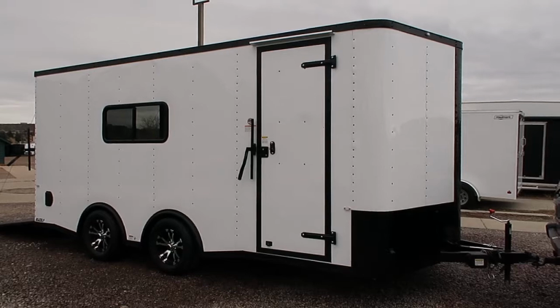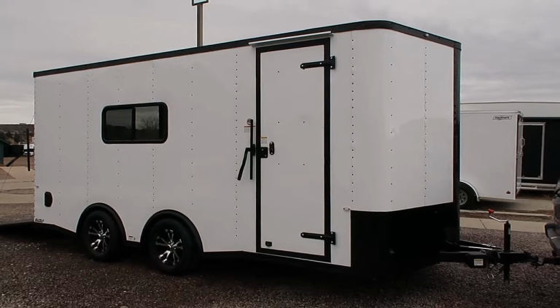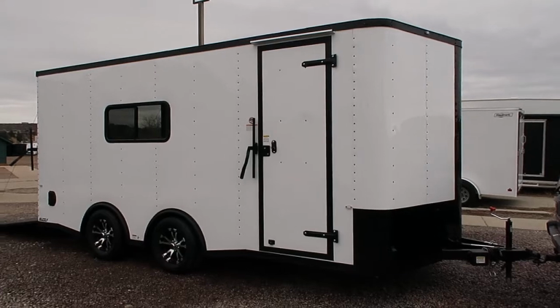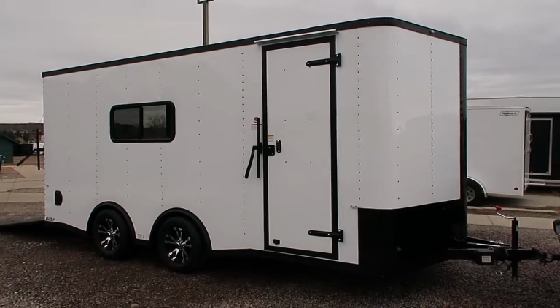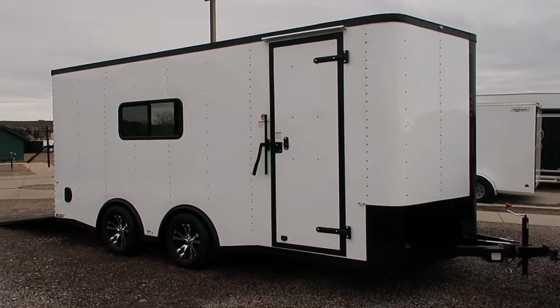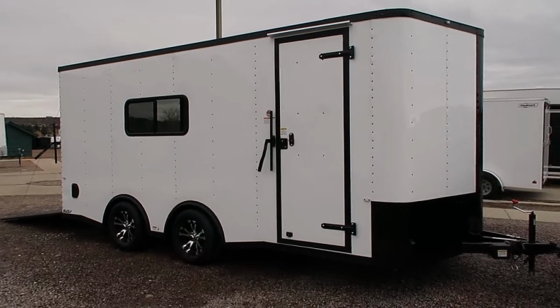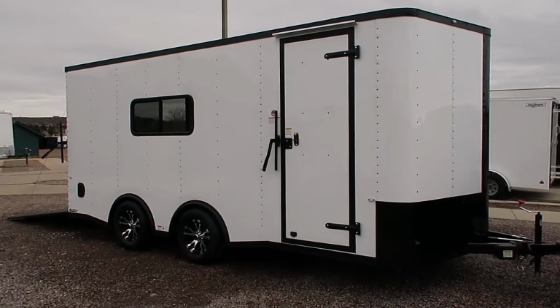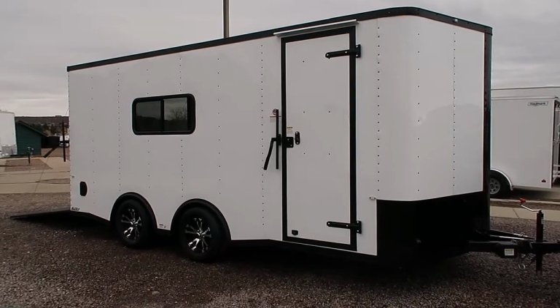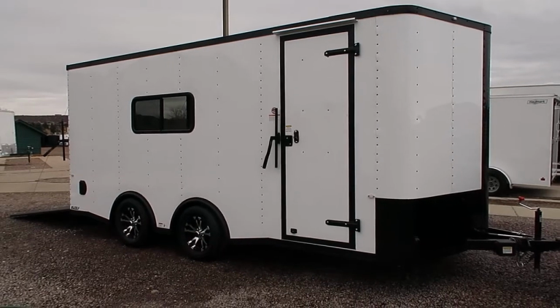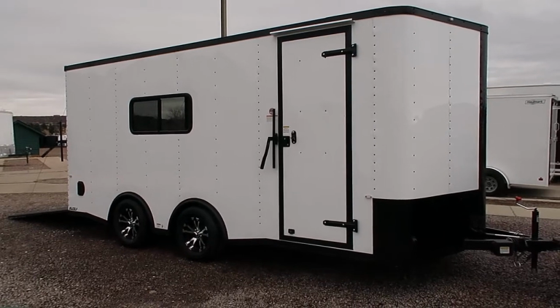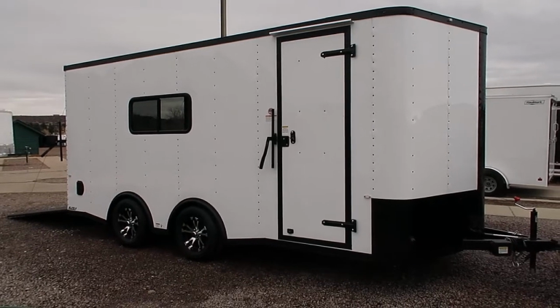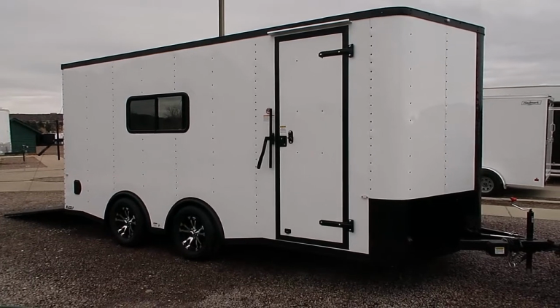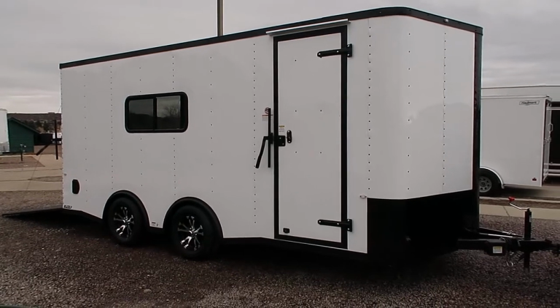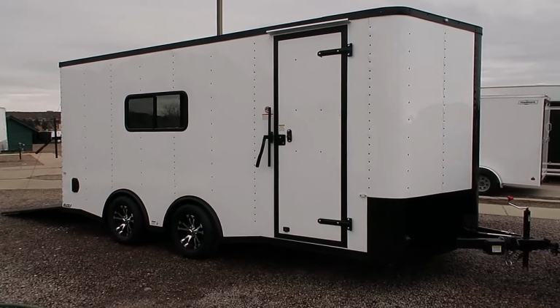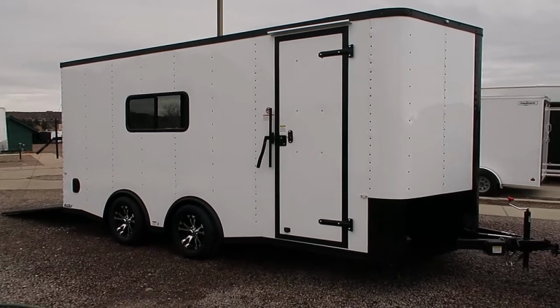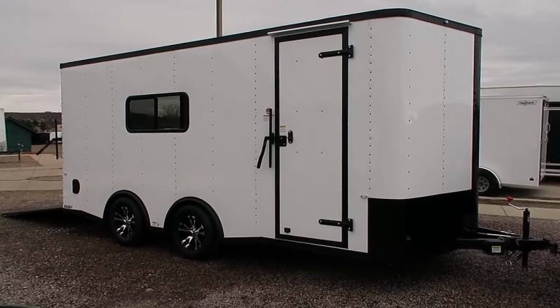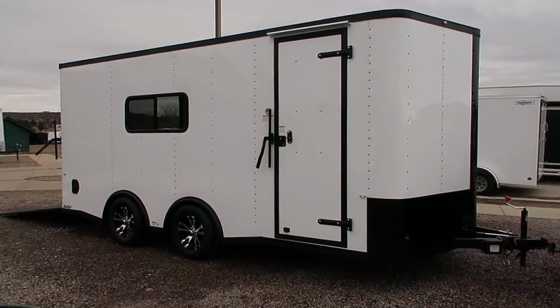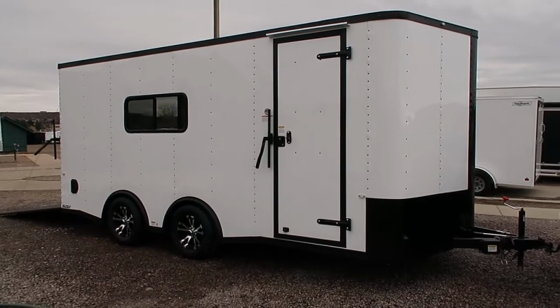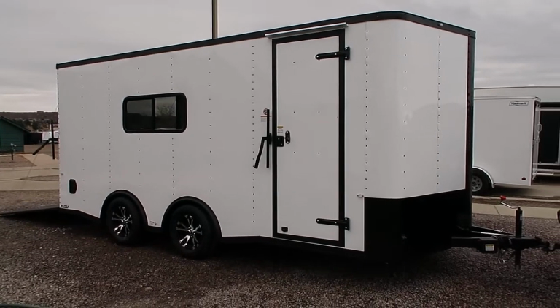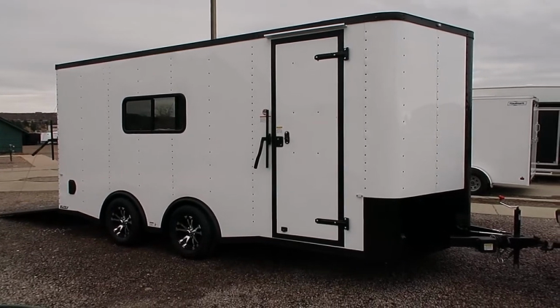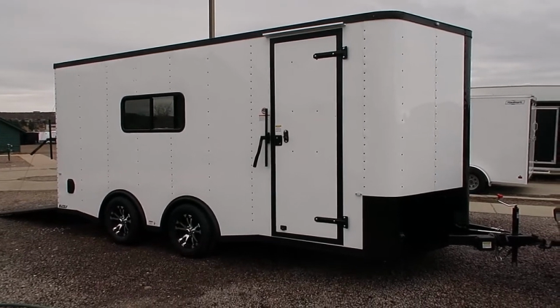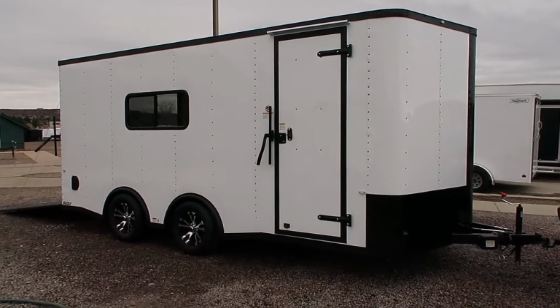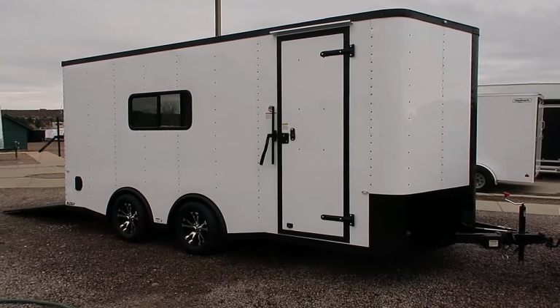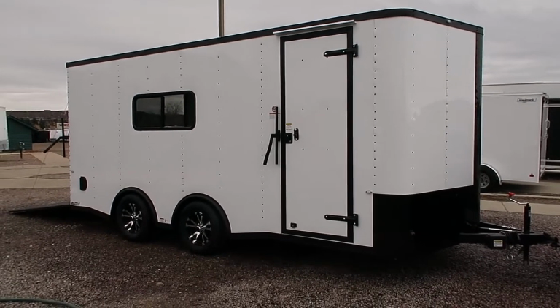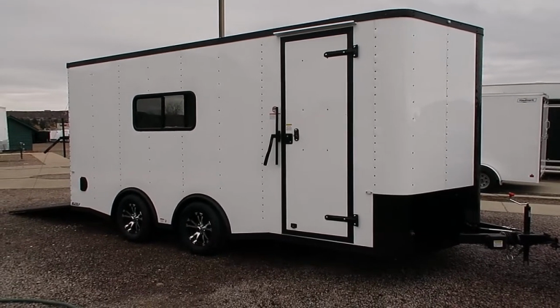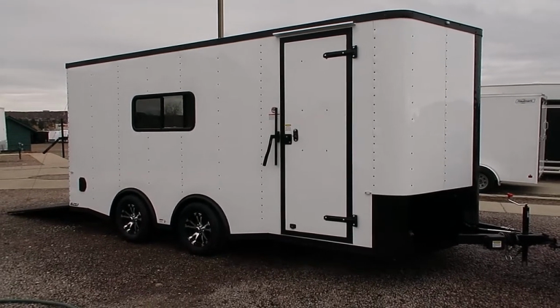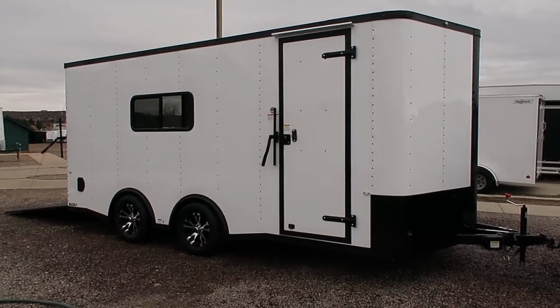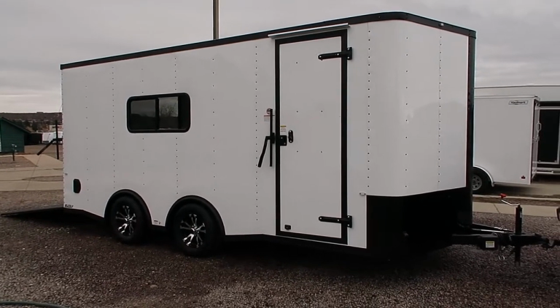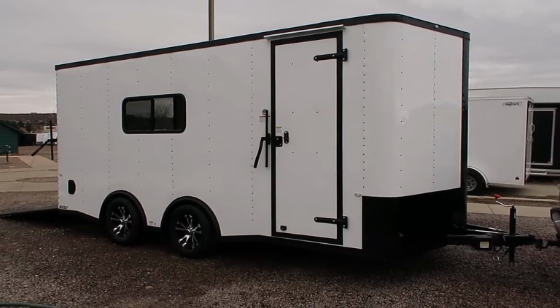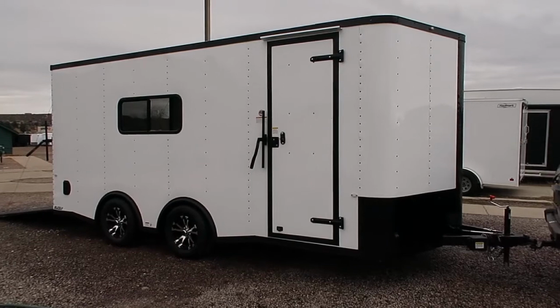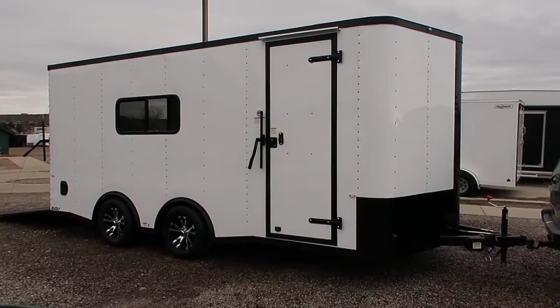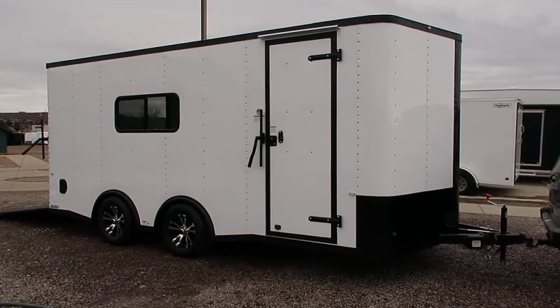Hey everybody, it's Colorado Trailers. Wanted to show you guys this amazing 8.5 x 18 we just got in stock.